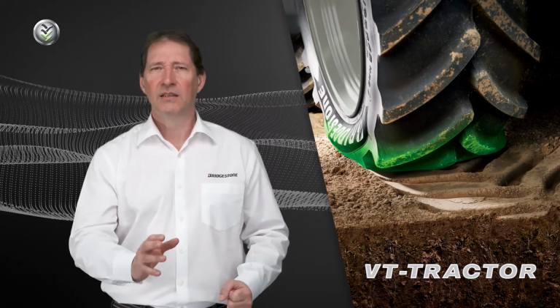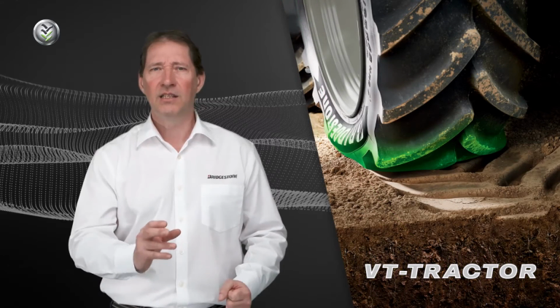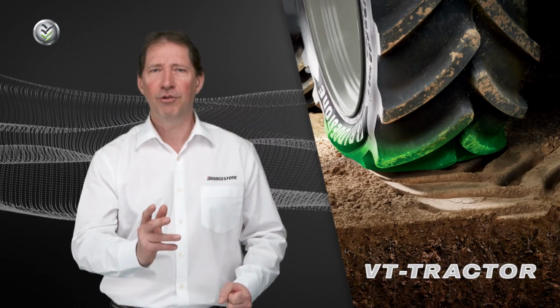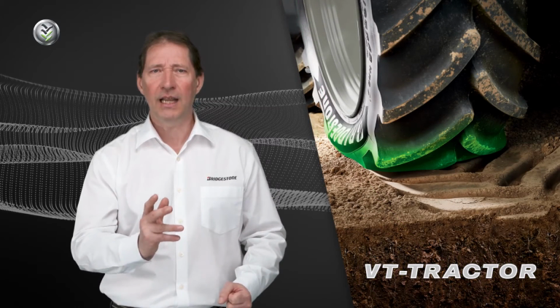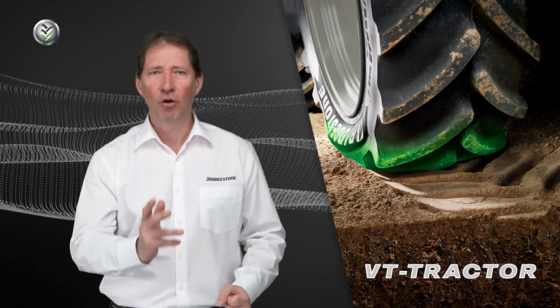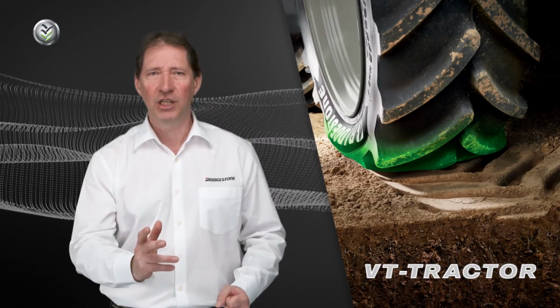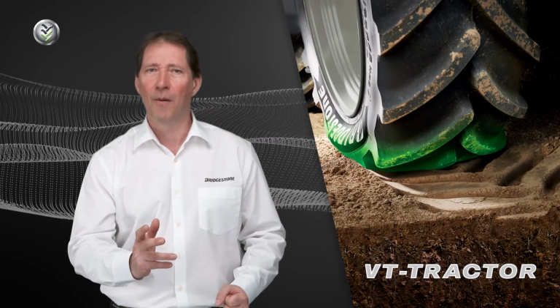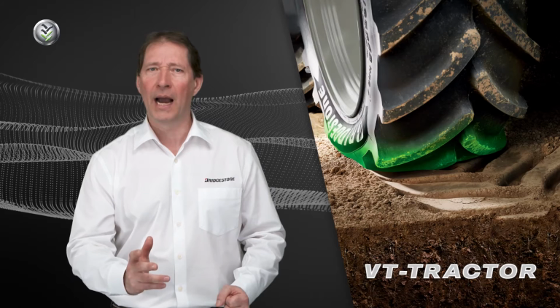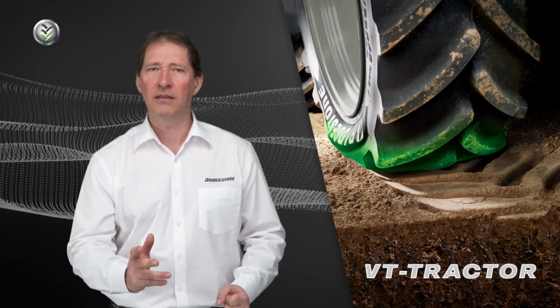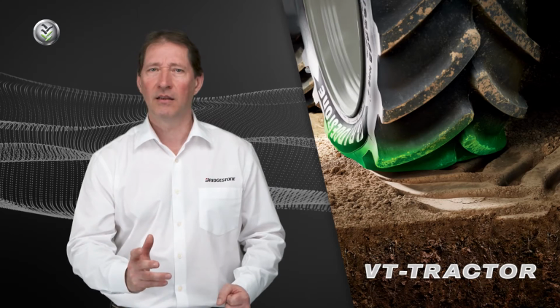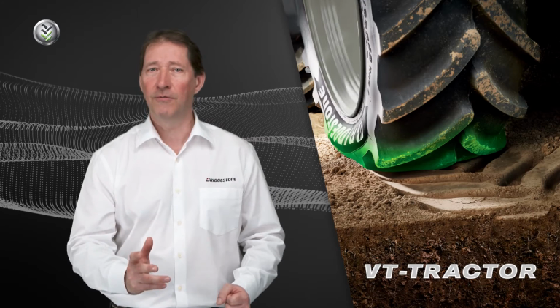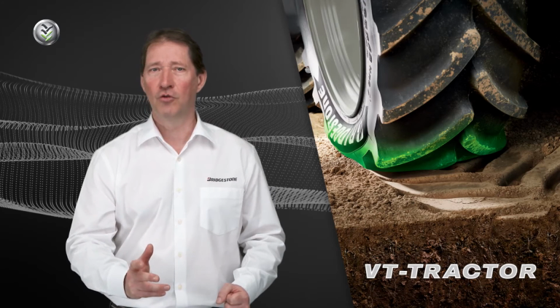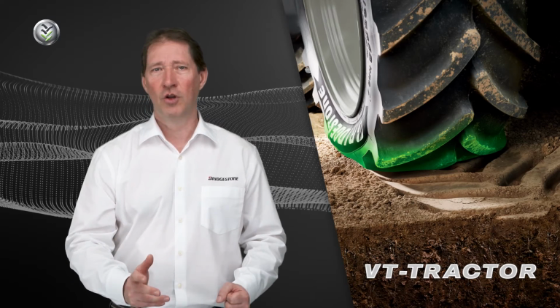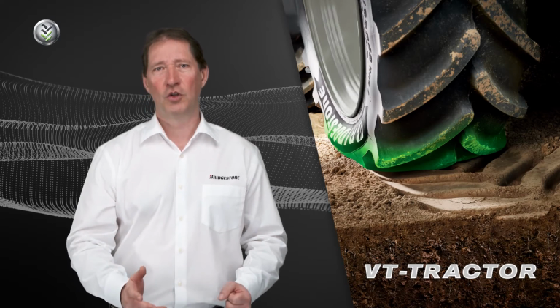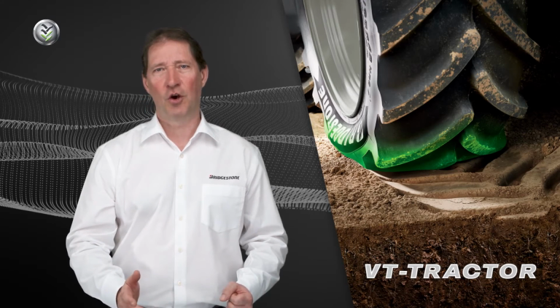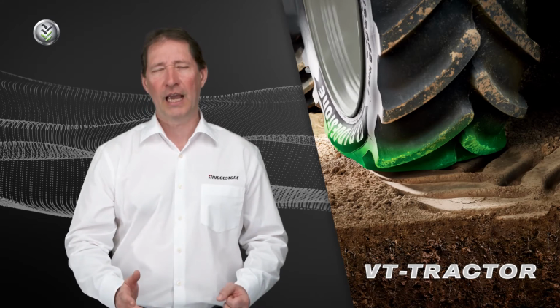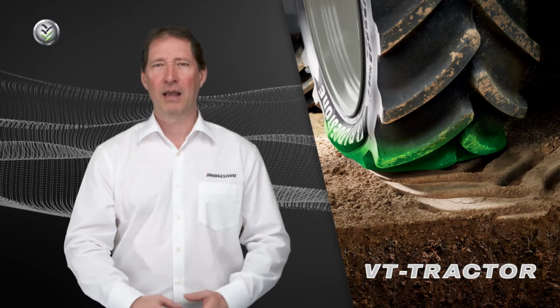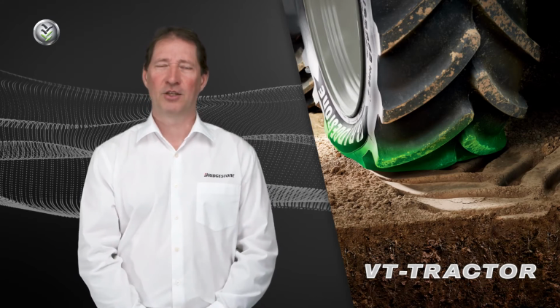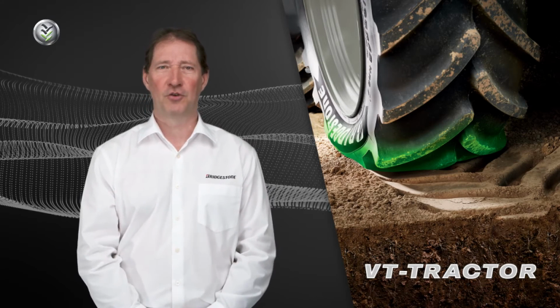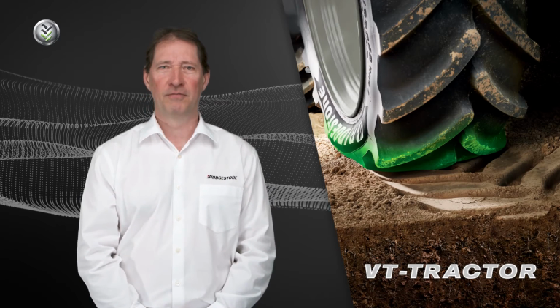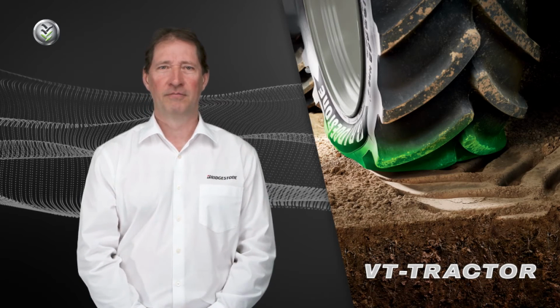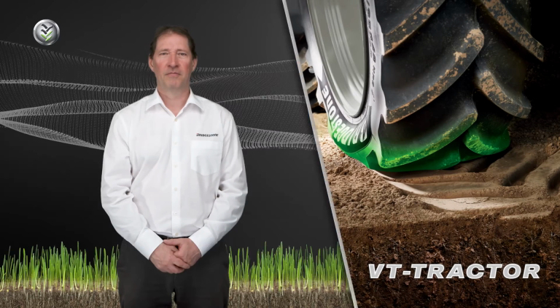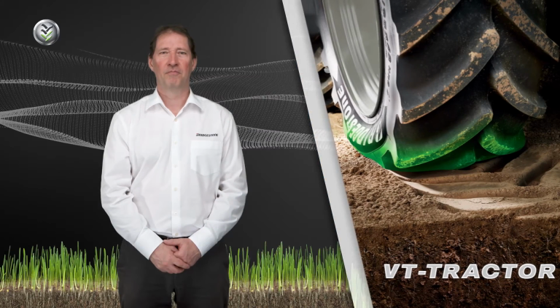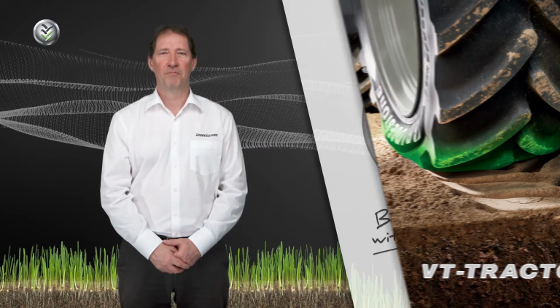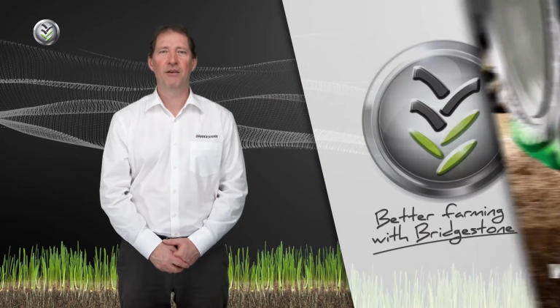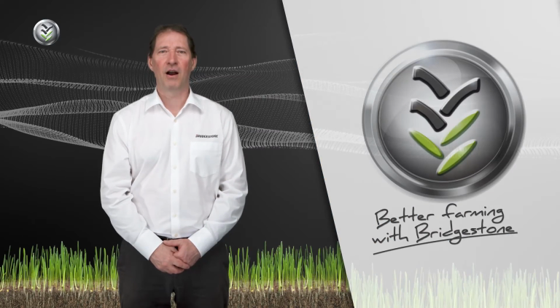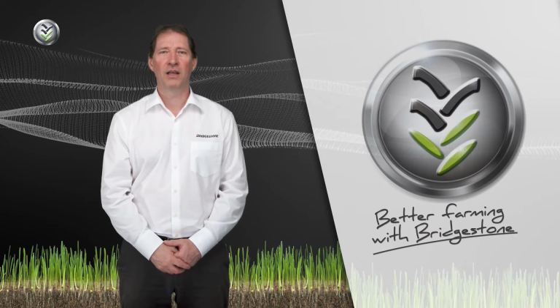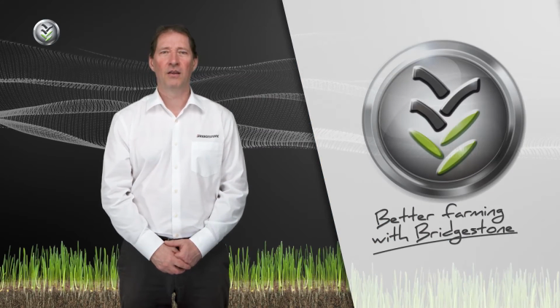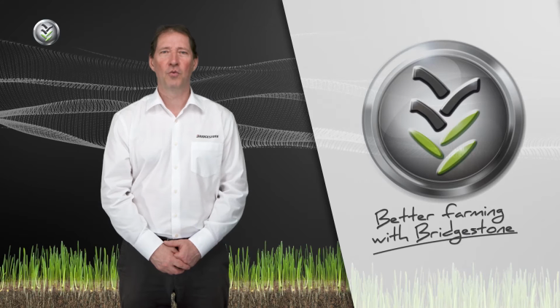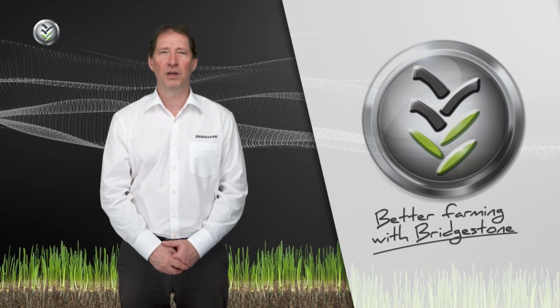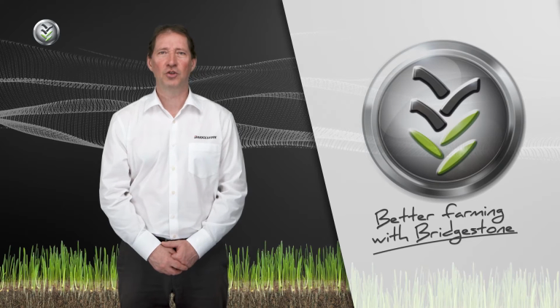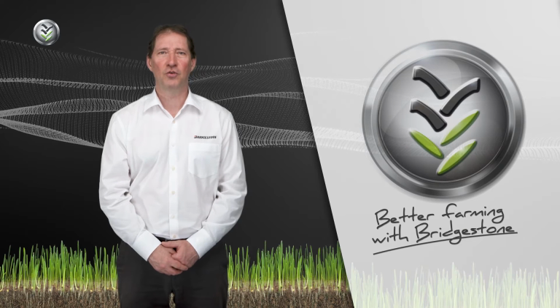These three technologies combined give you Soil Care by Bridgestone. Better farming with Bridgestone.